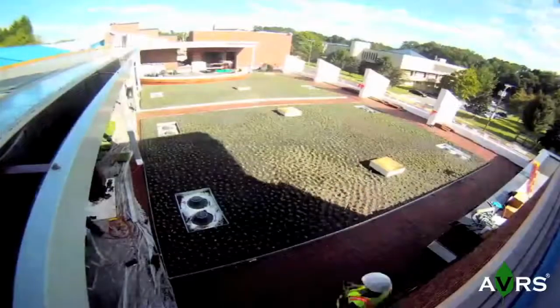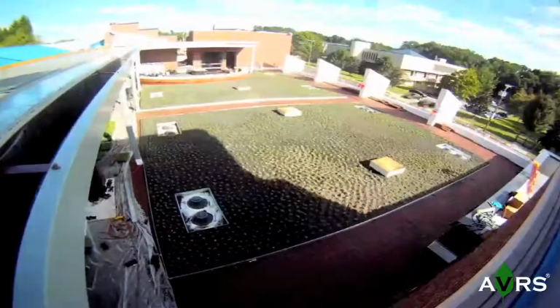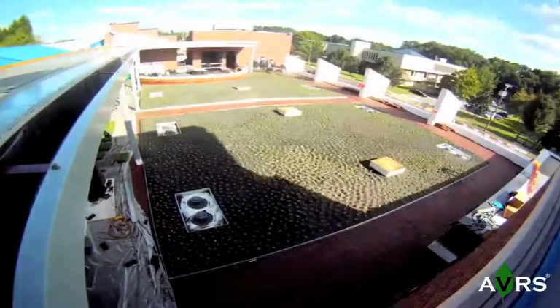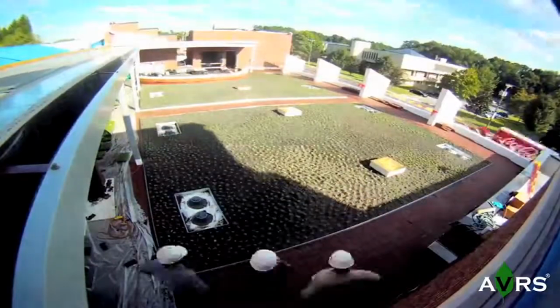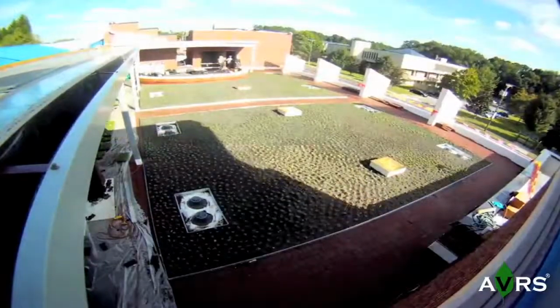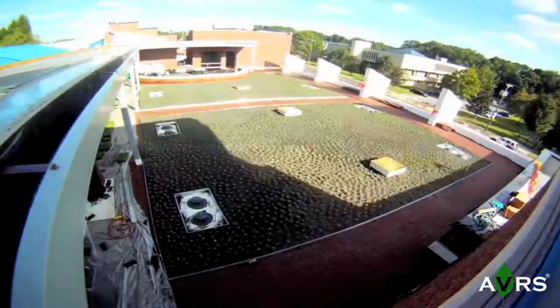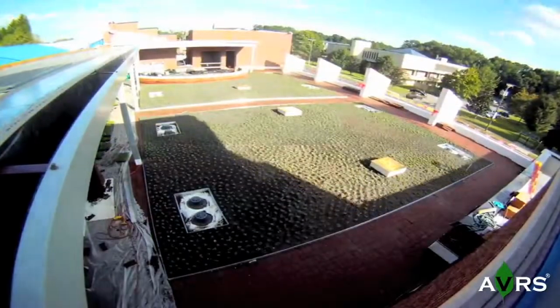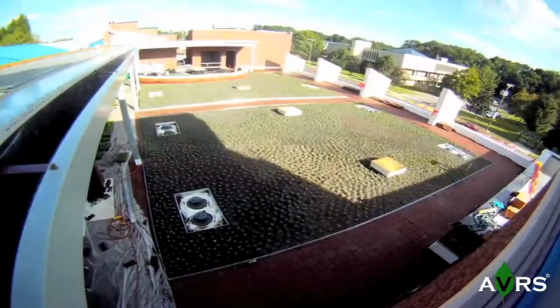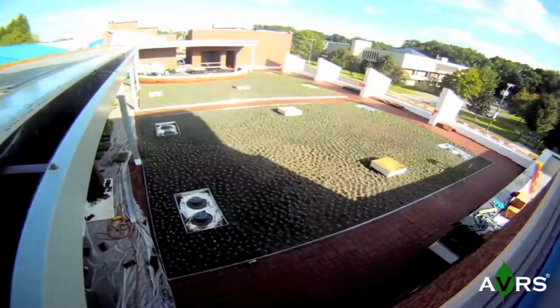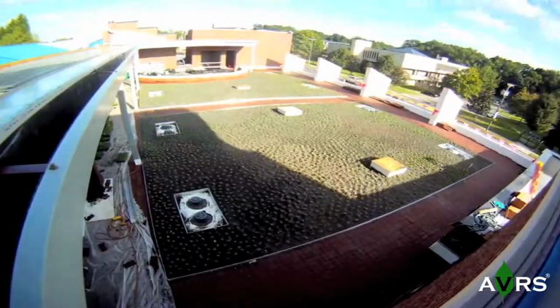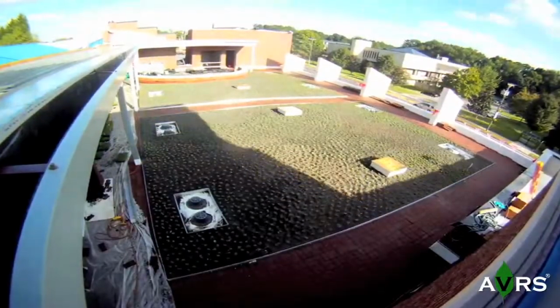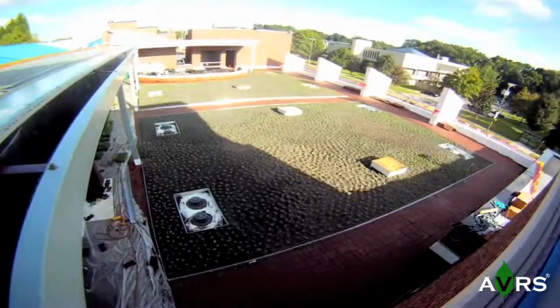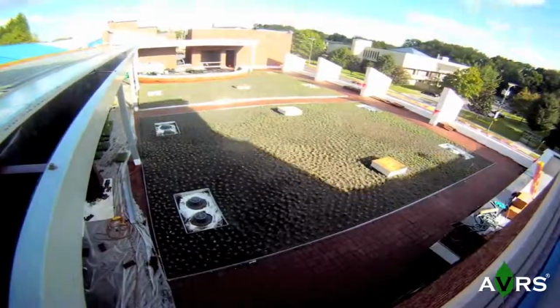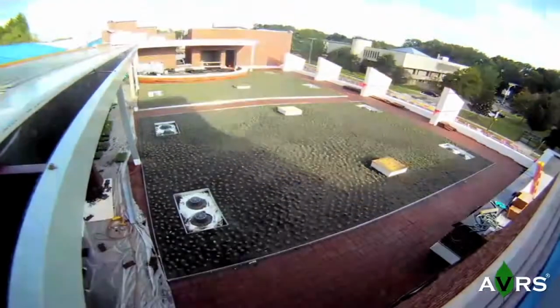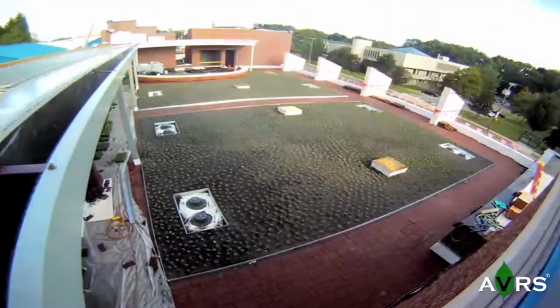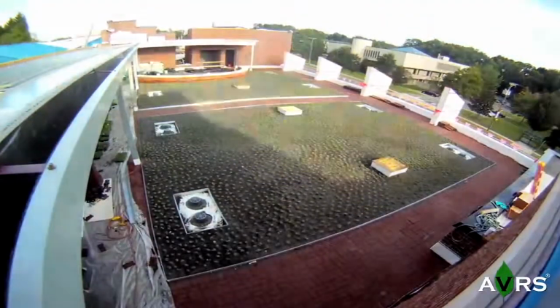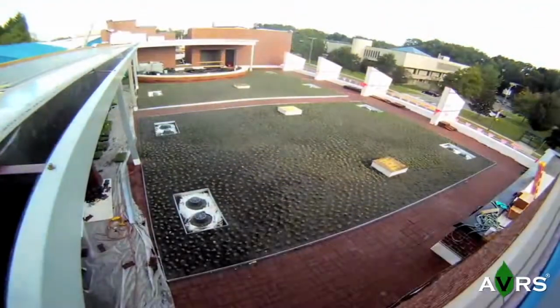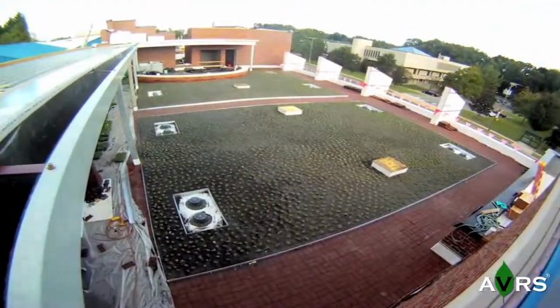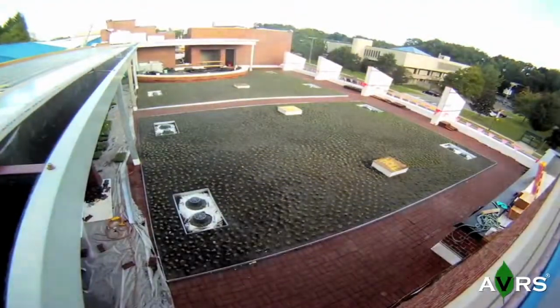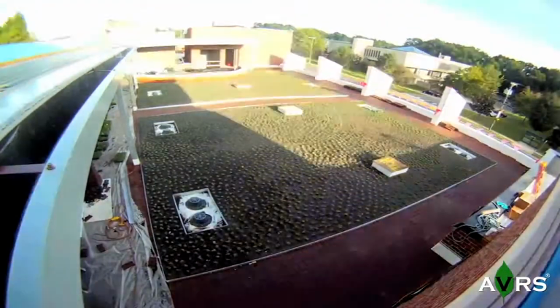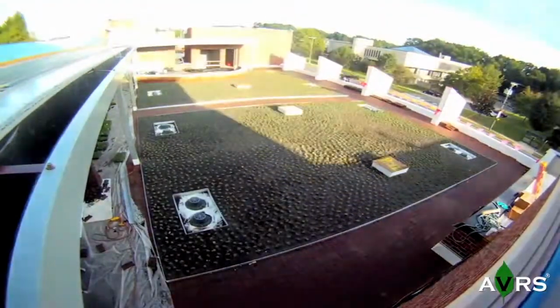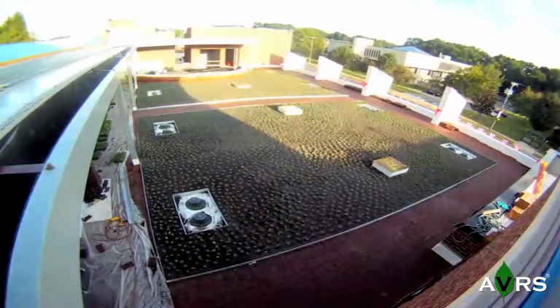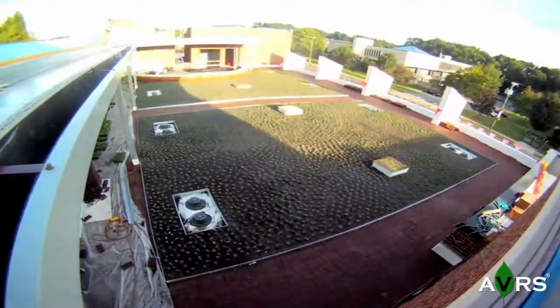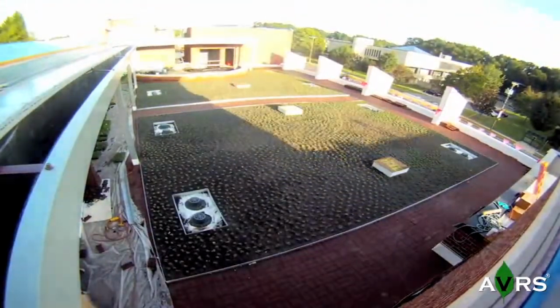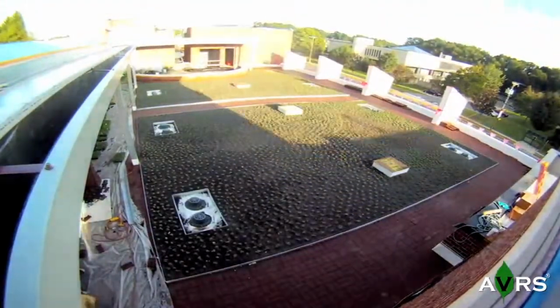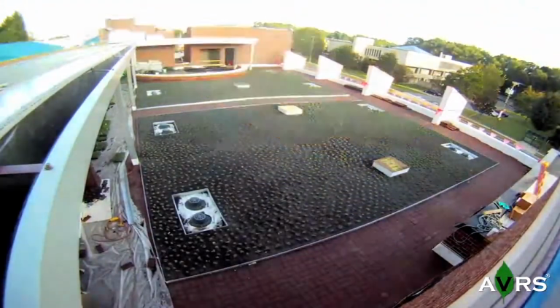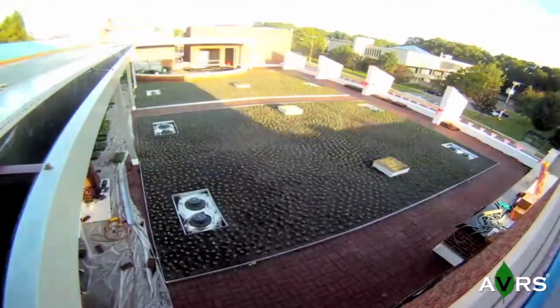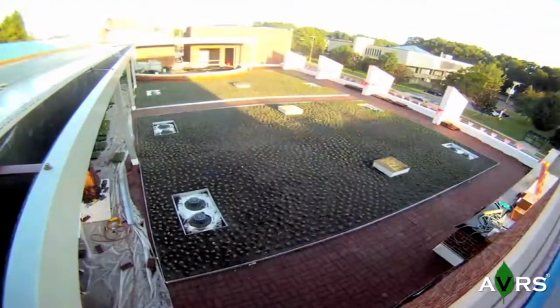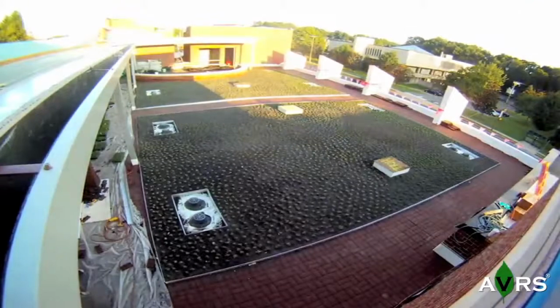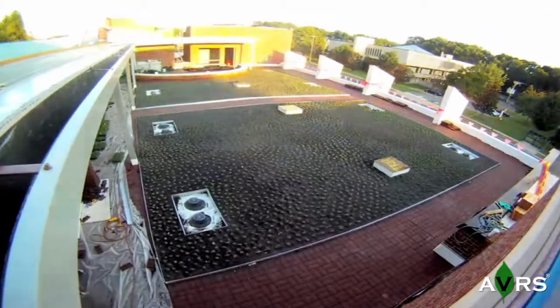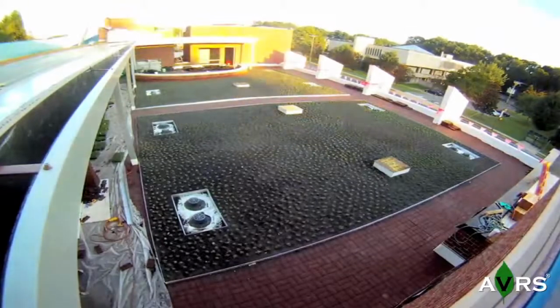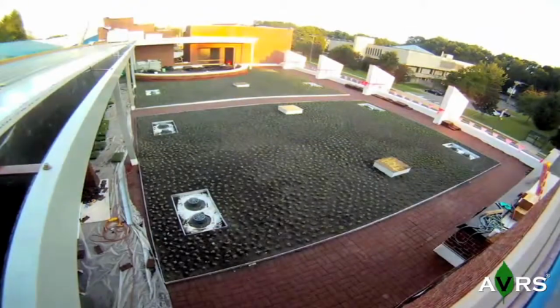Once the plant material has been placed, the installer should thoroughly water to ensure proper root growth.